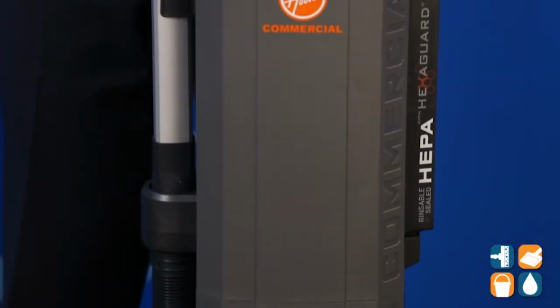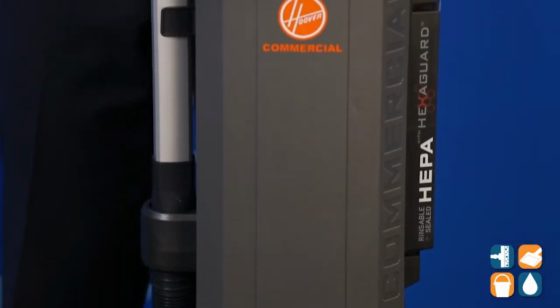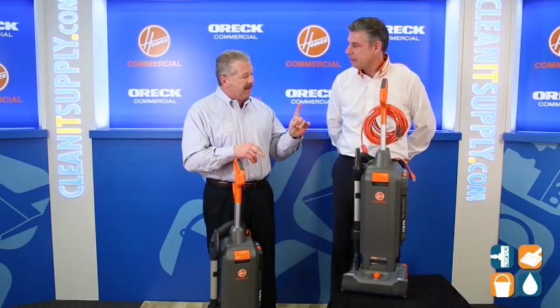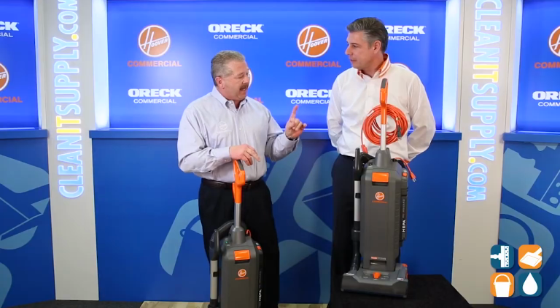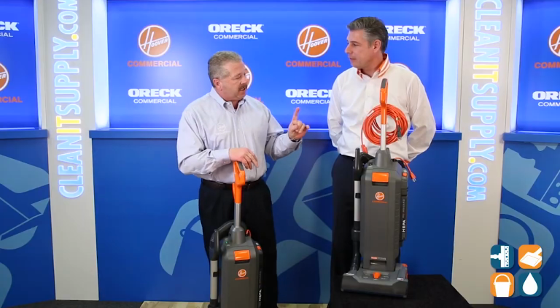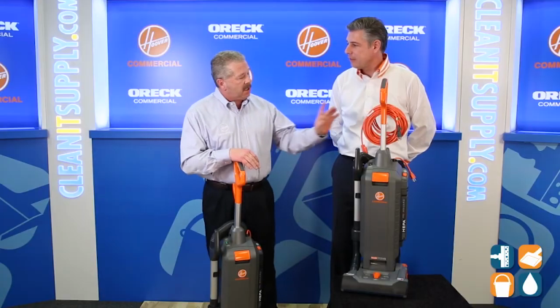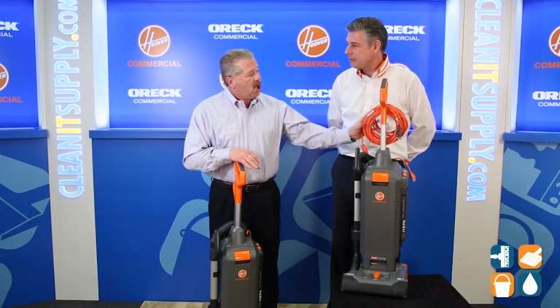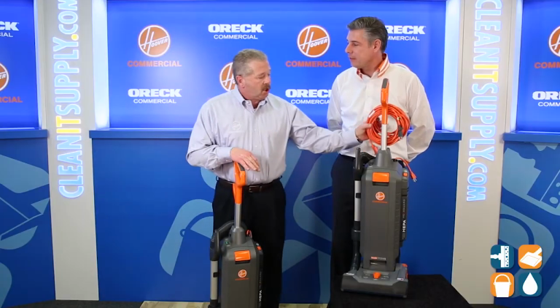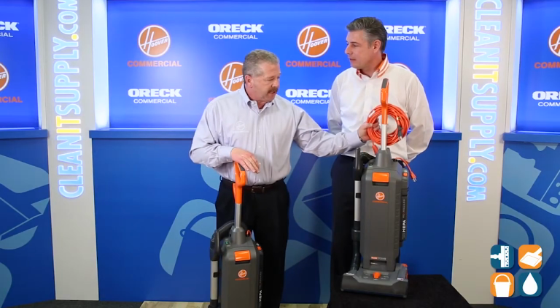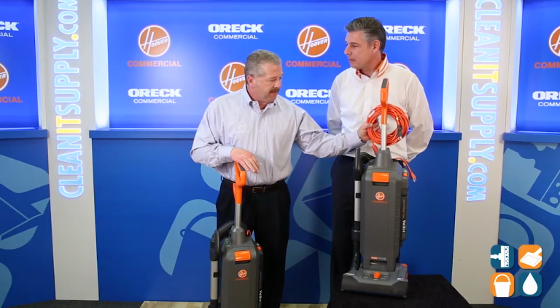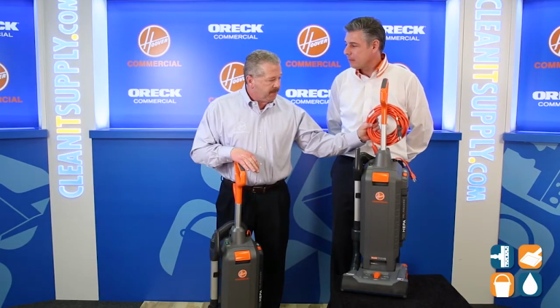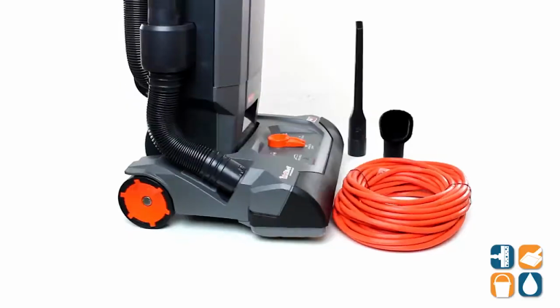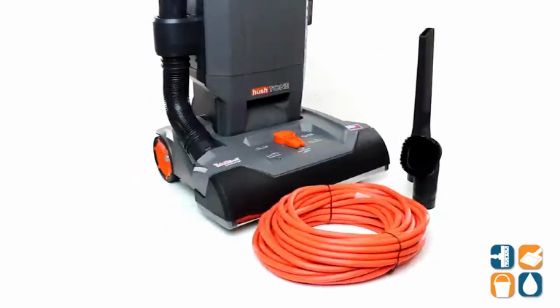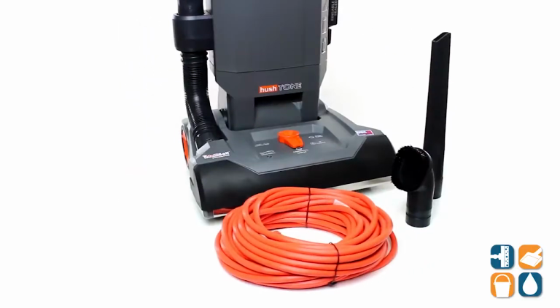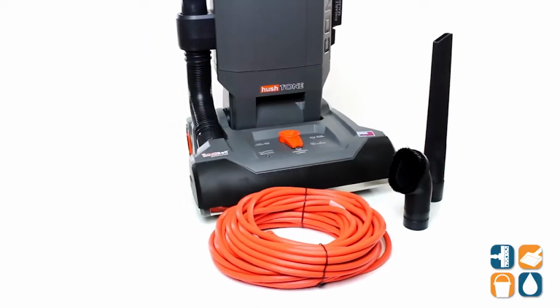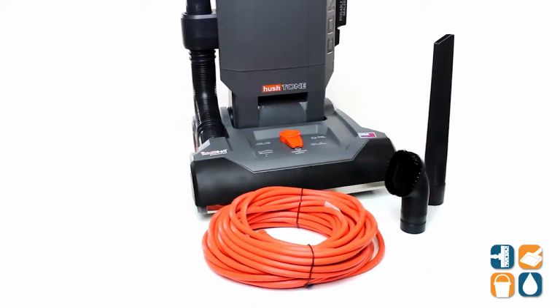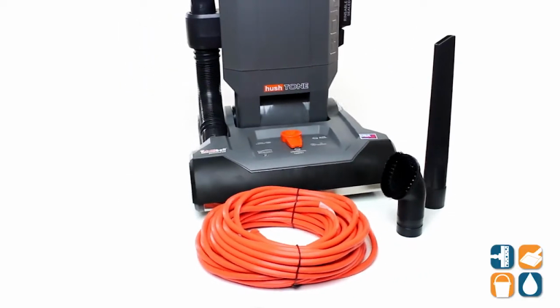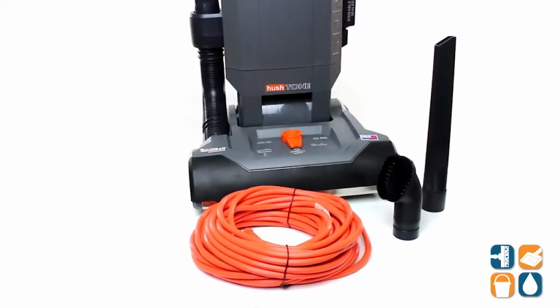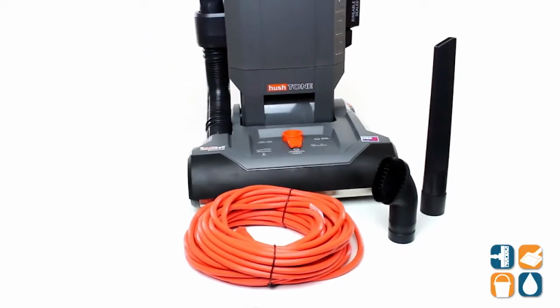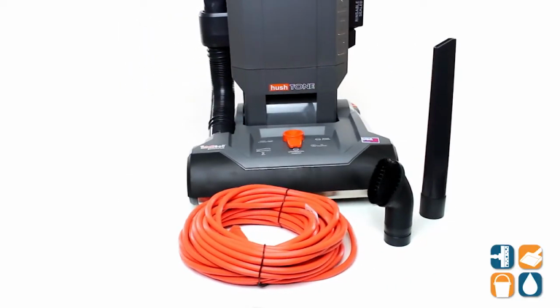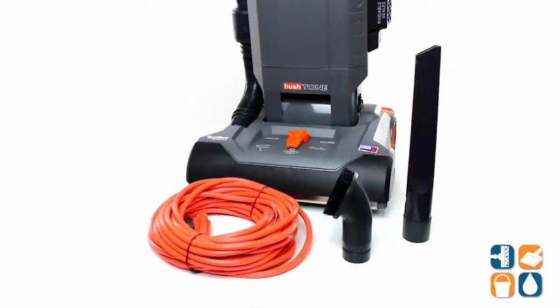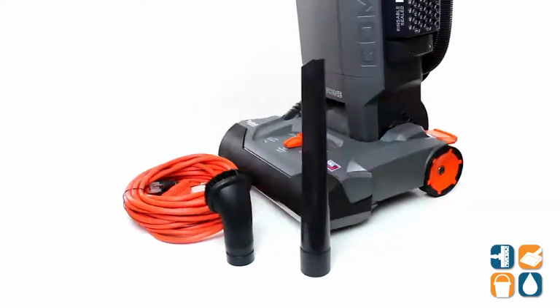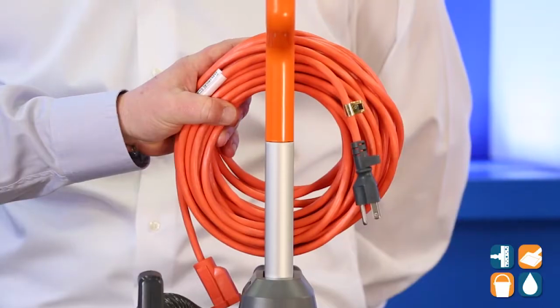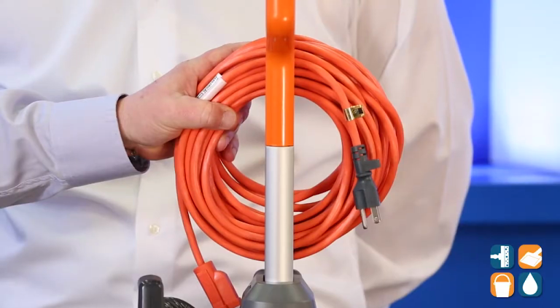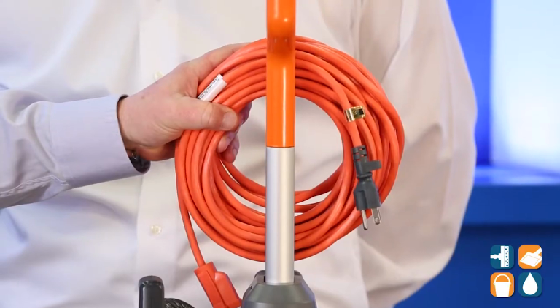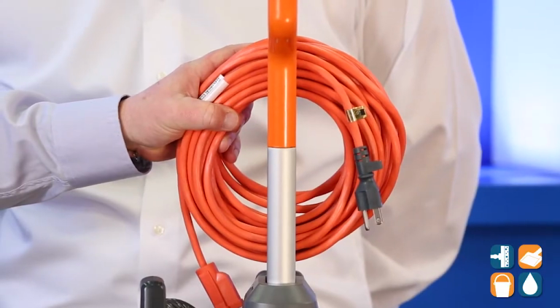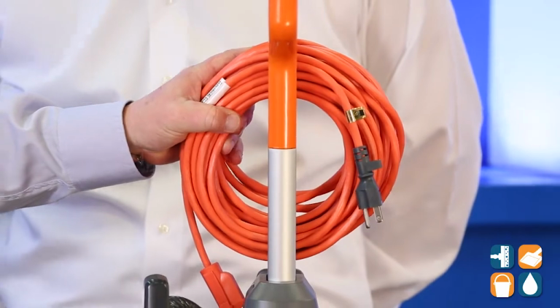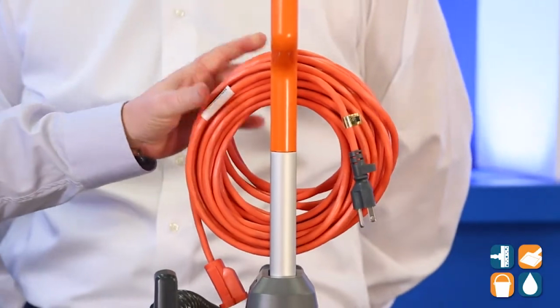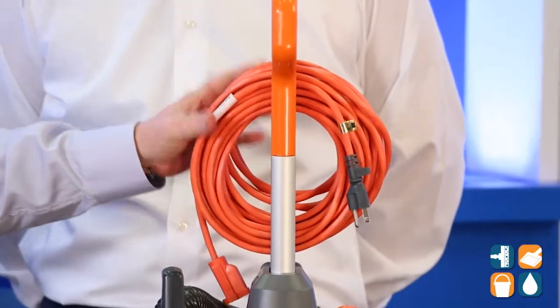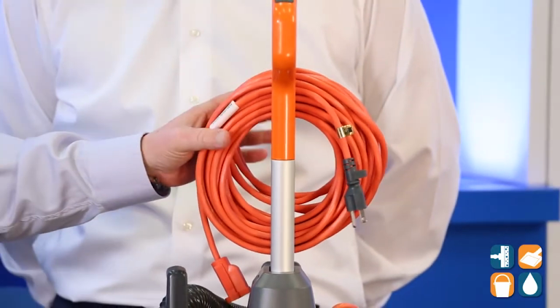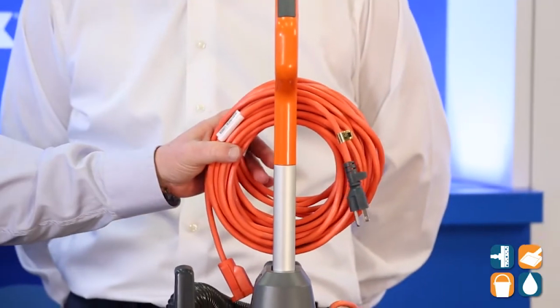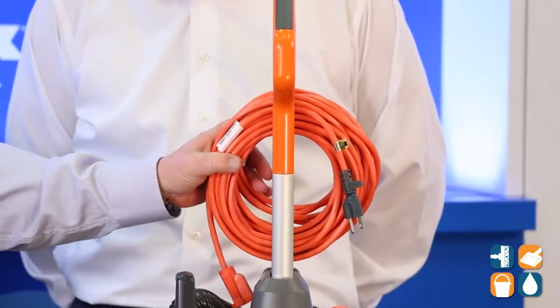What I mean by cost saving is the pigtail cord — easily removable and replaced at a cost savings when damaged.